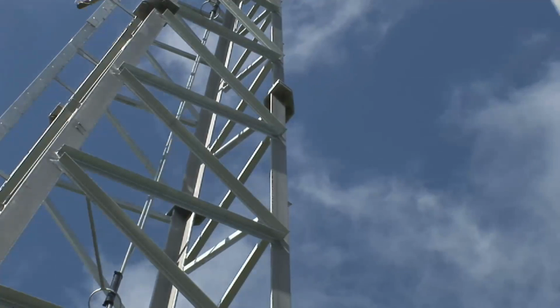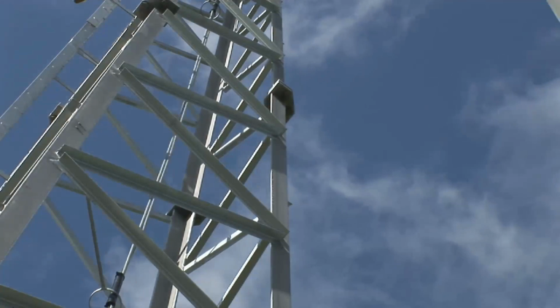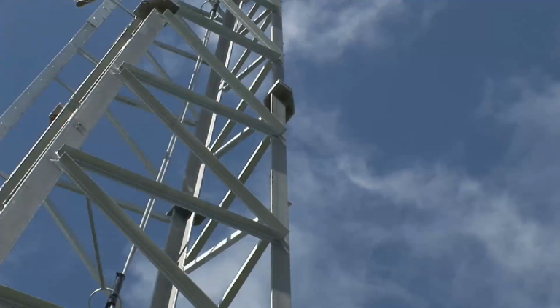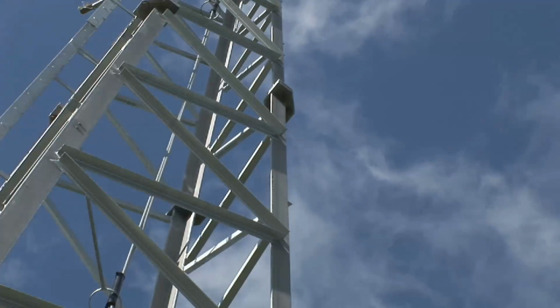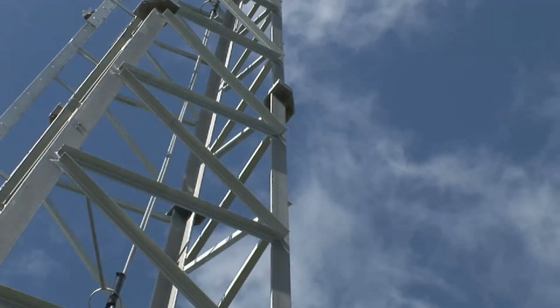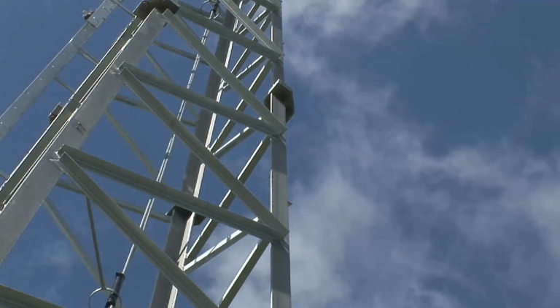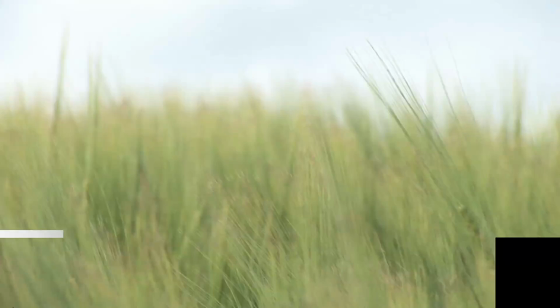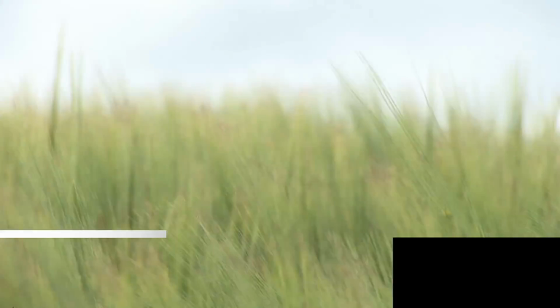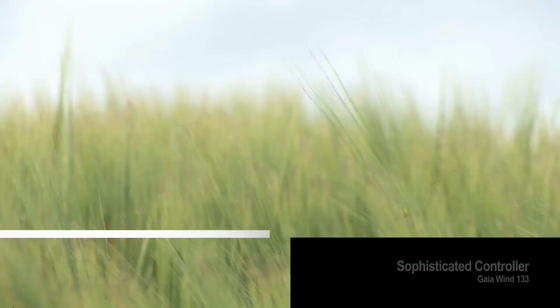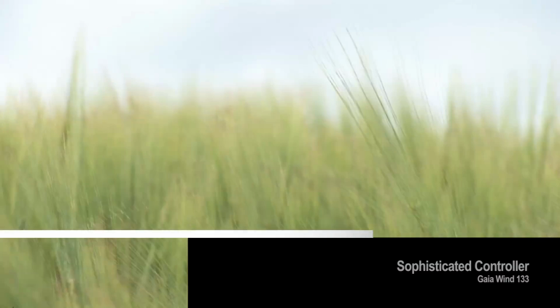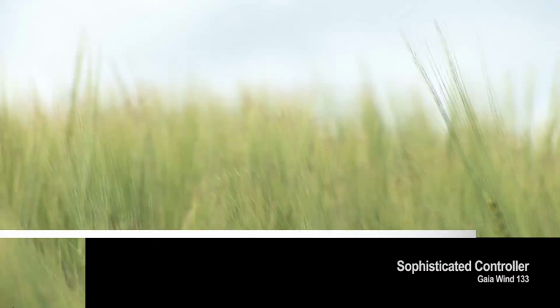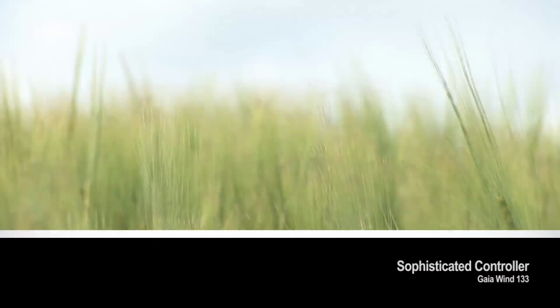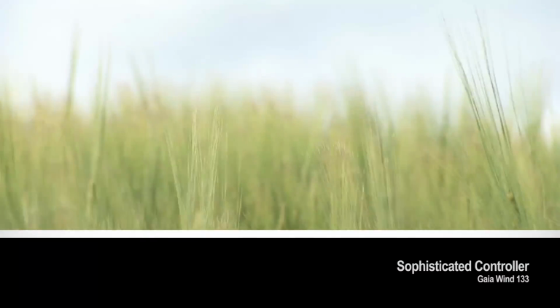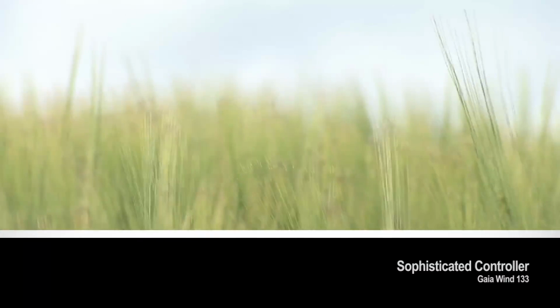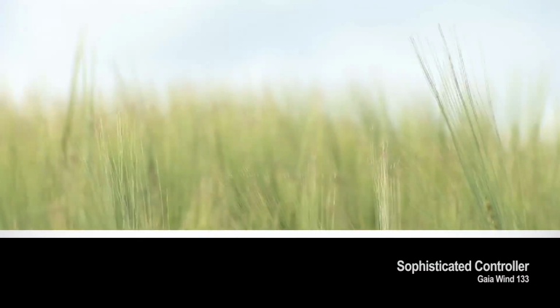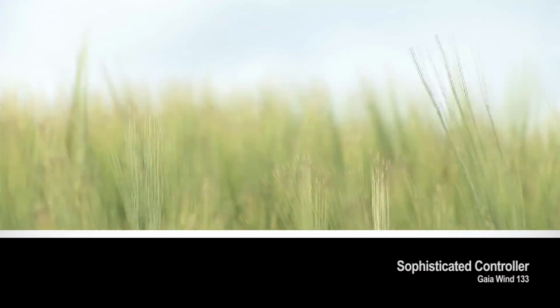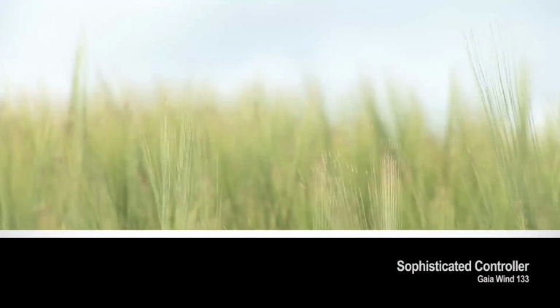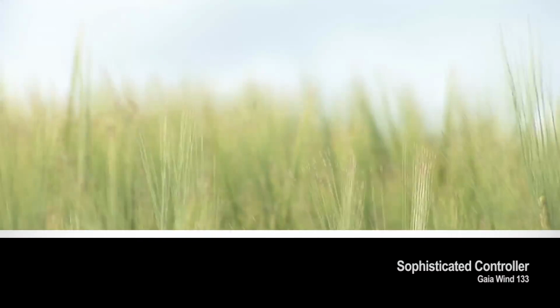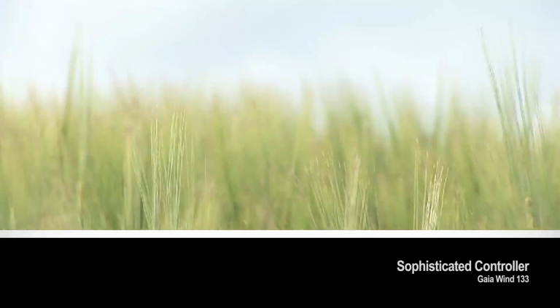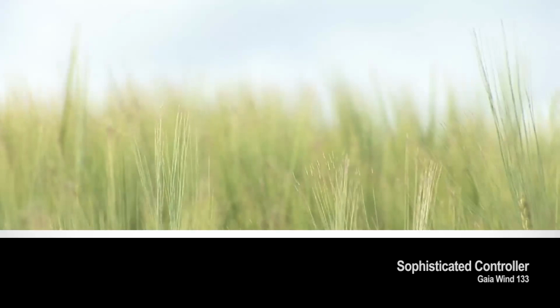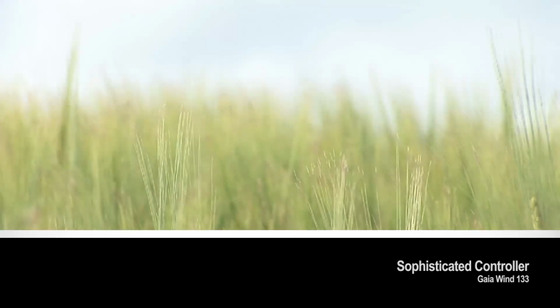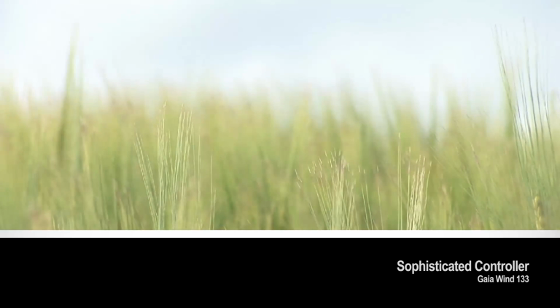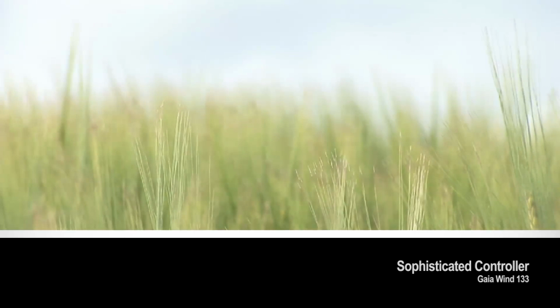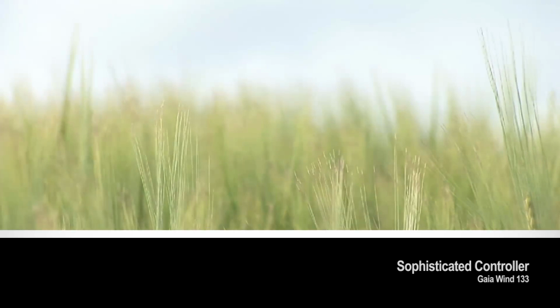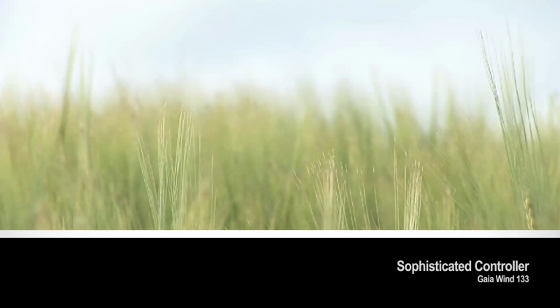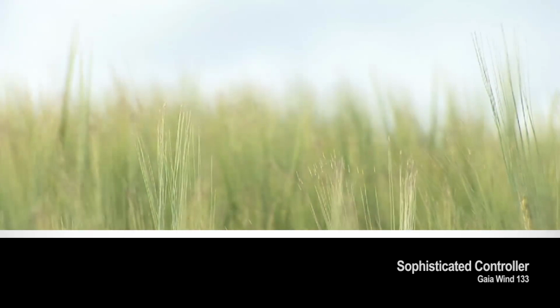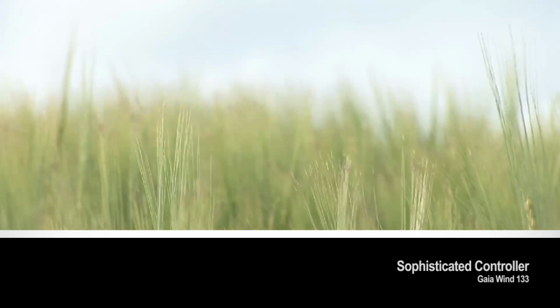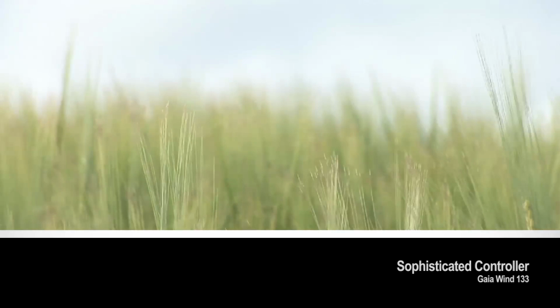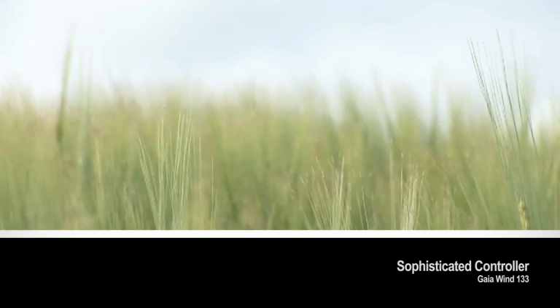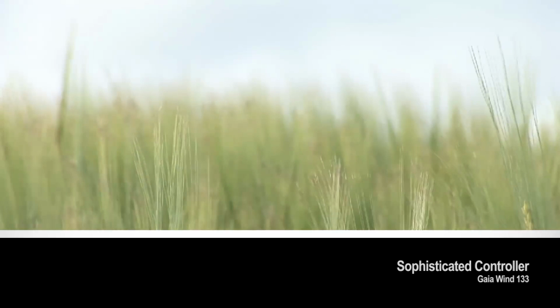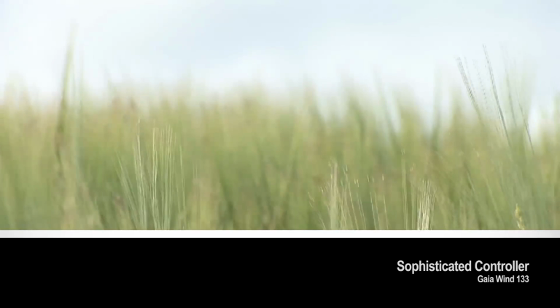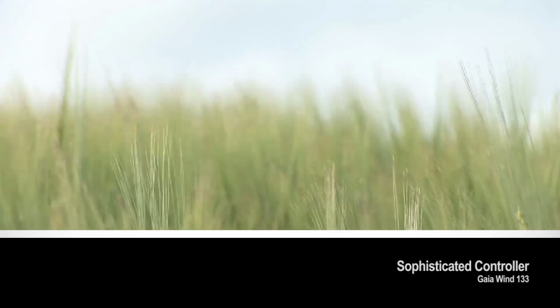The 133 uses the industry-leading meter-technic controller, normally only found in large-scale wind farm turbines.